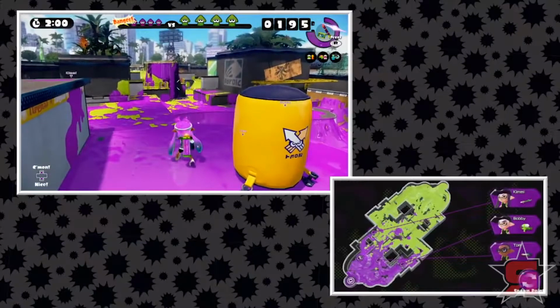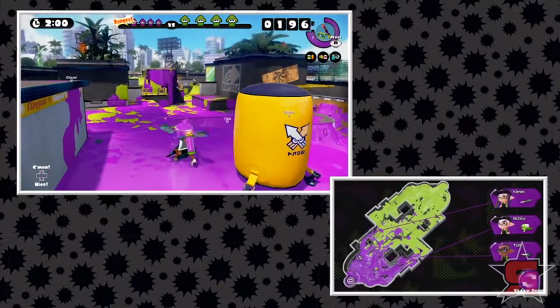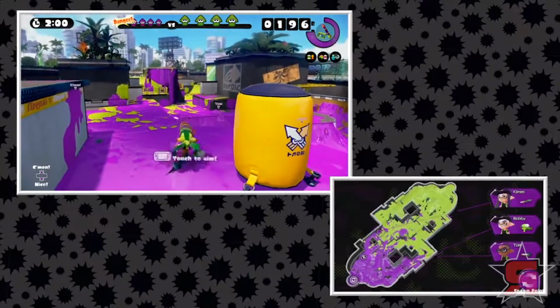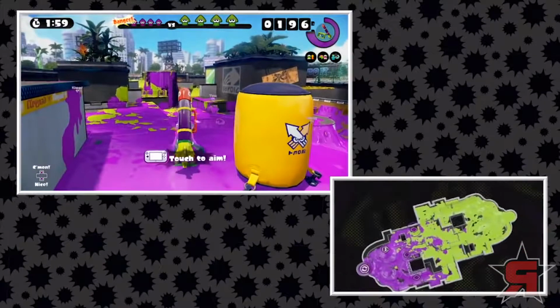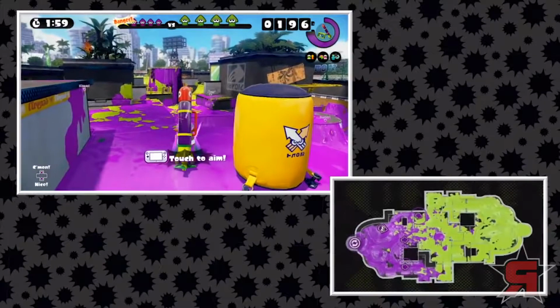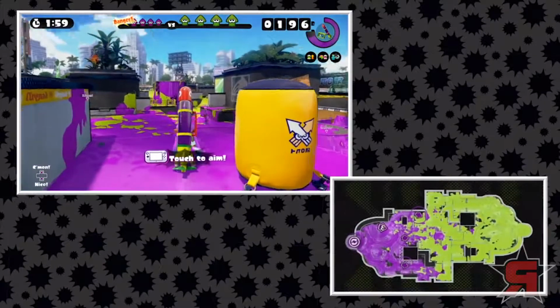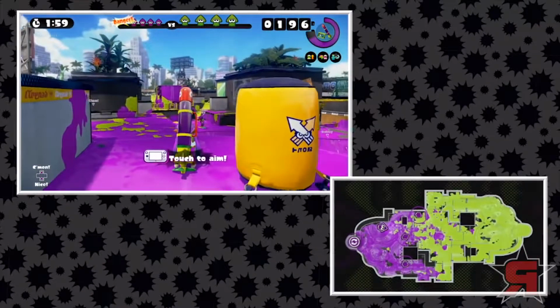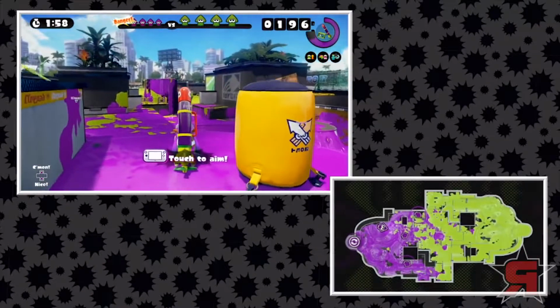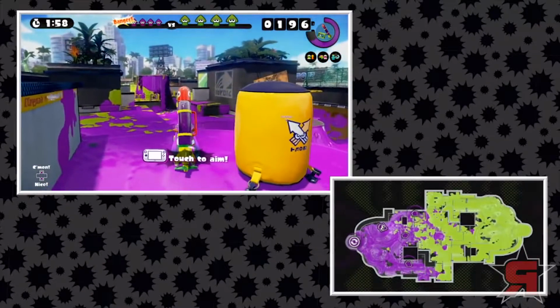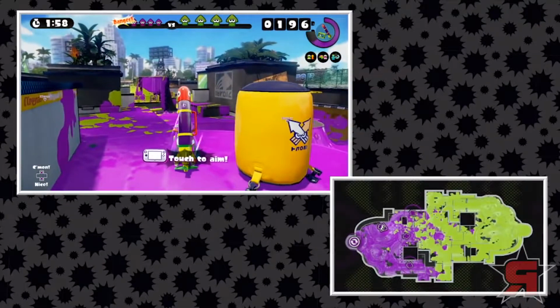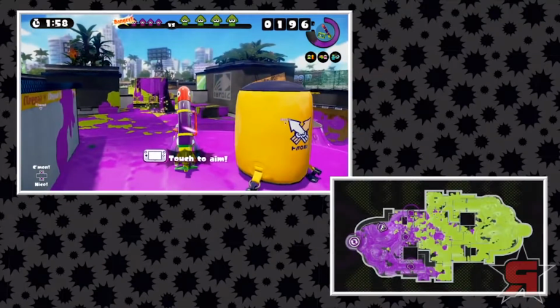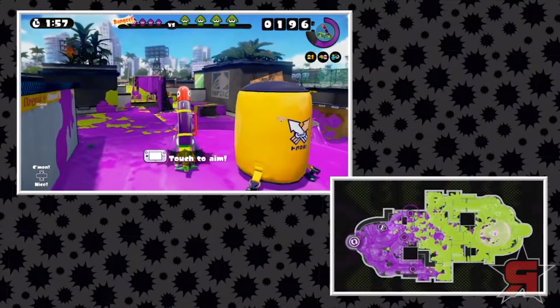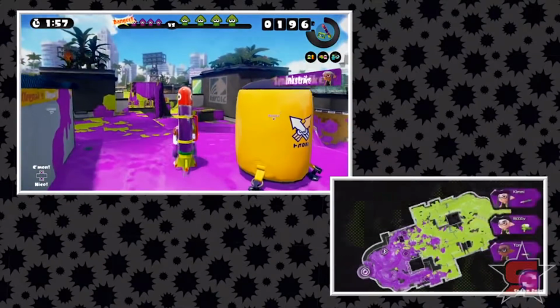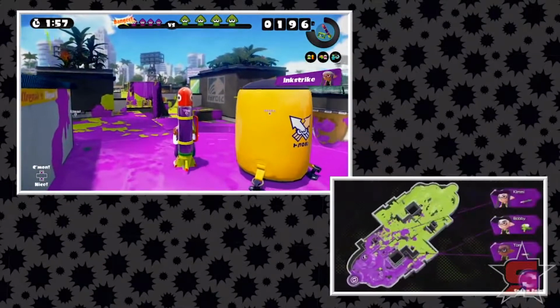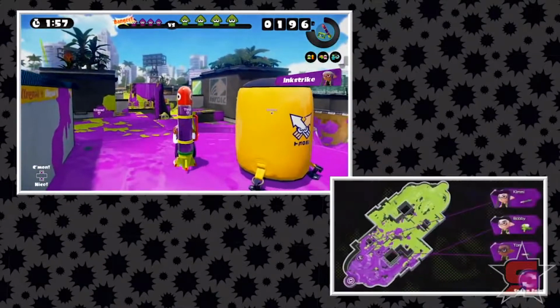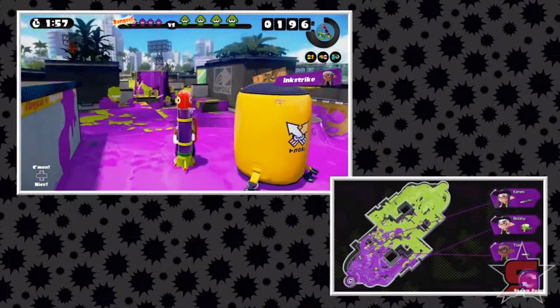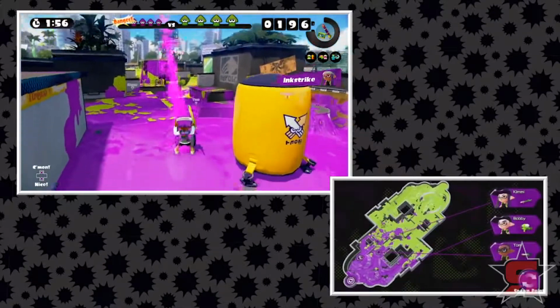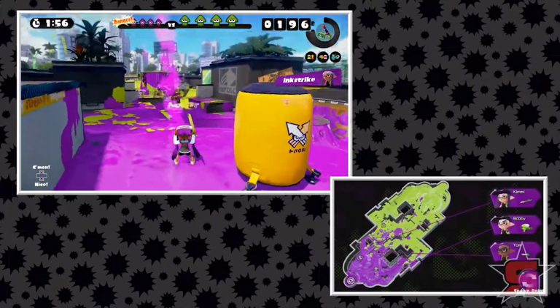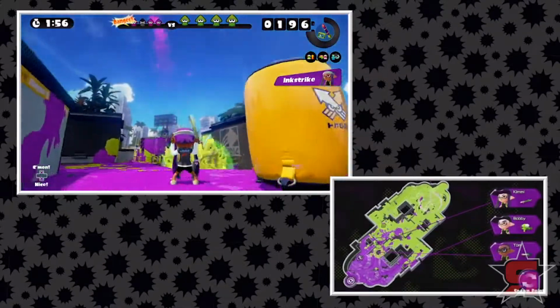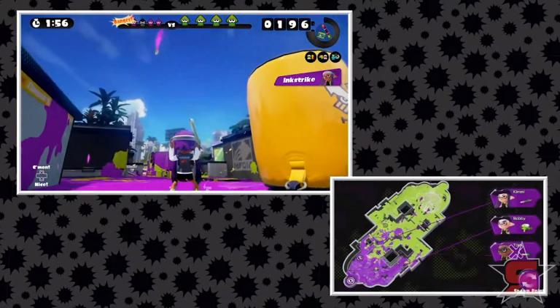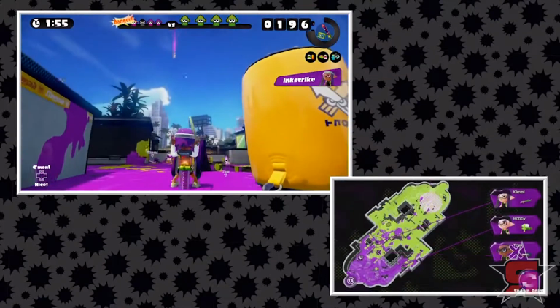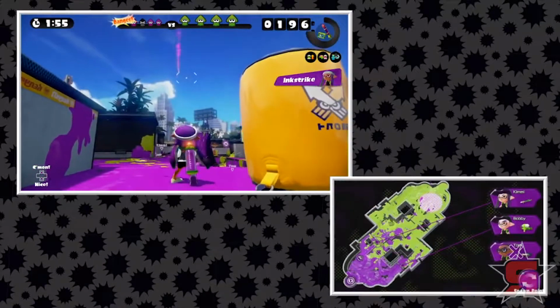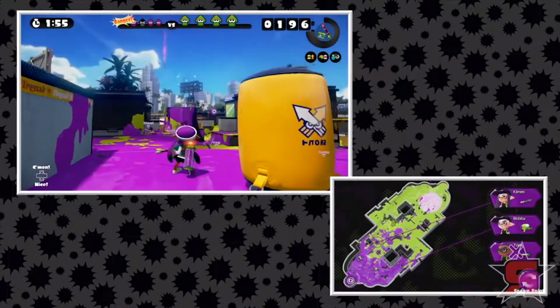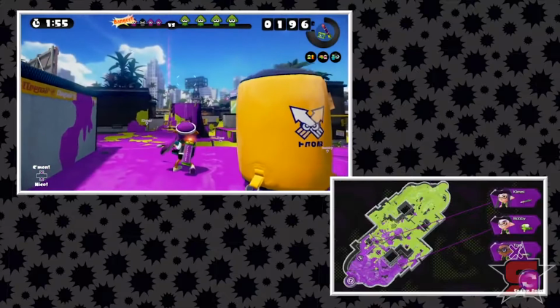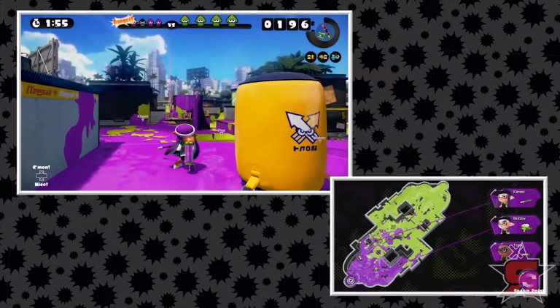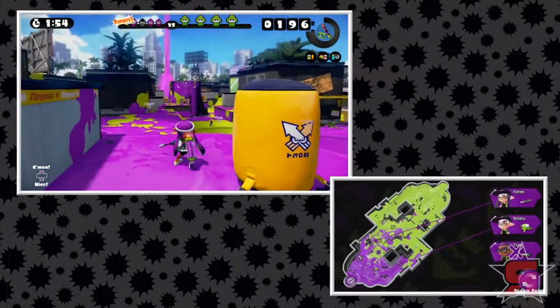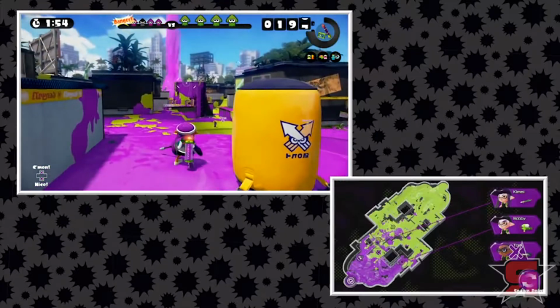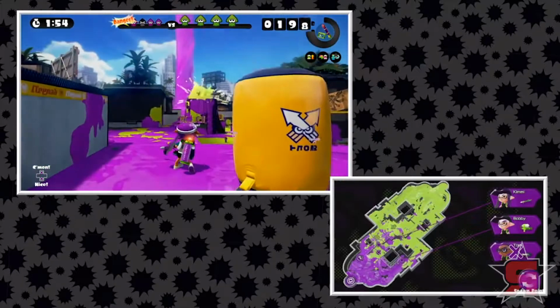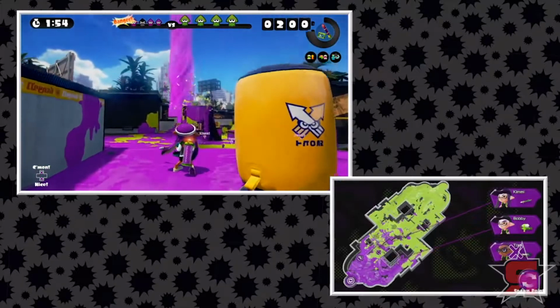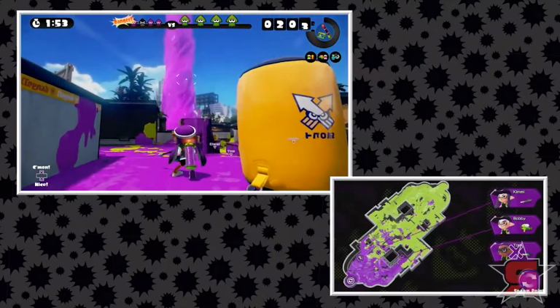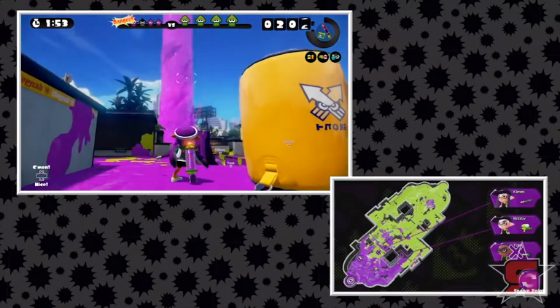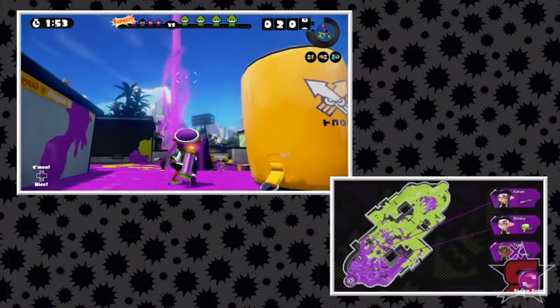I'm gonna fire off the special. I'm tapping an area on the gamepad, looking for an area with all green, launching that ink strike. Look at it go over there. Nicely done.